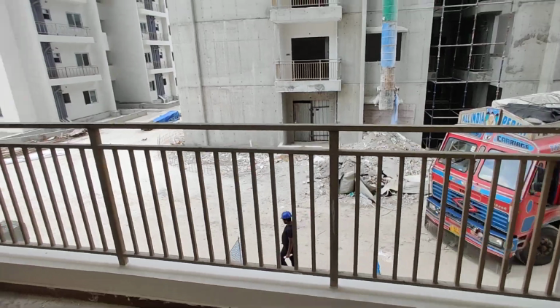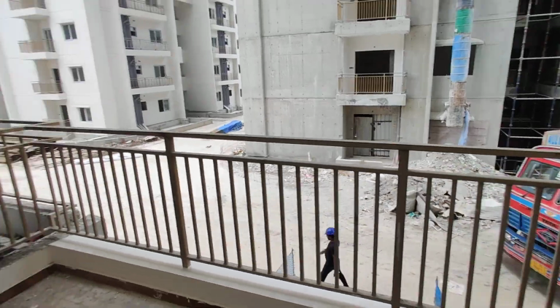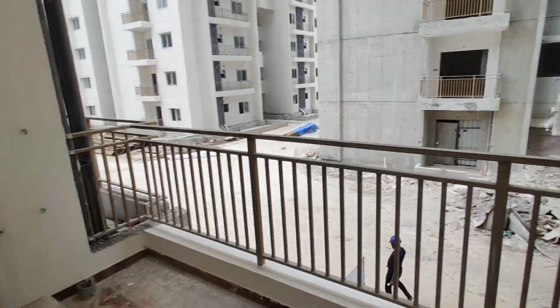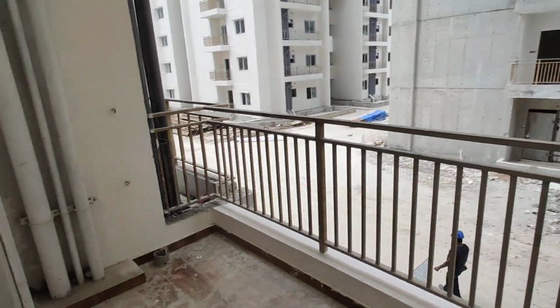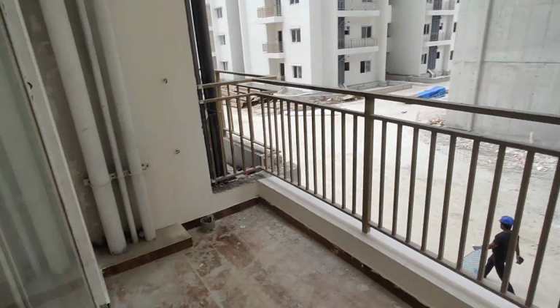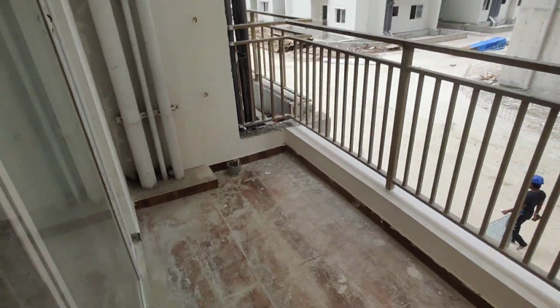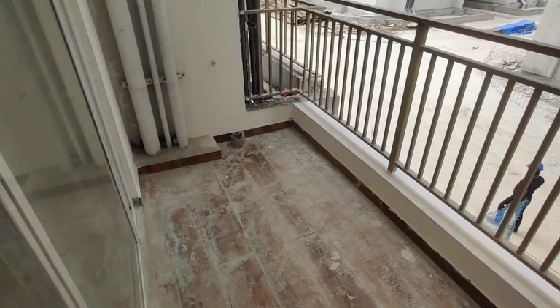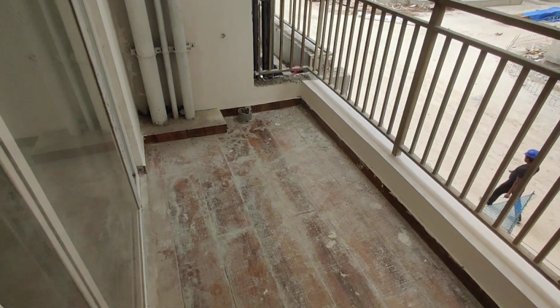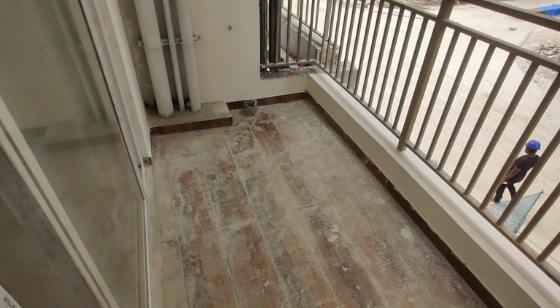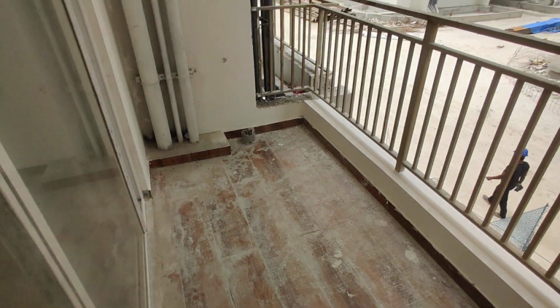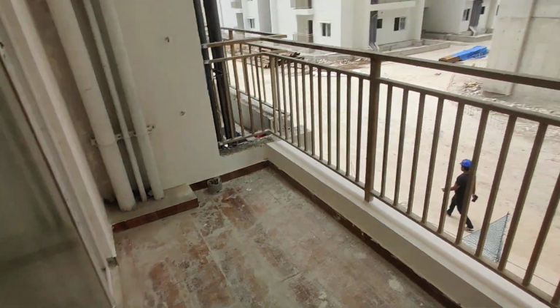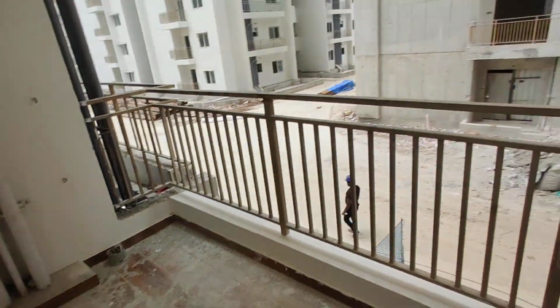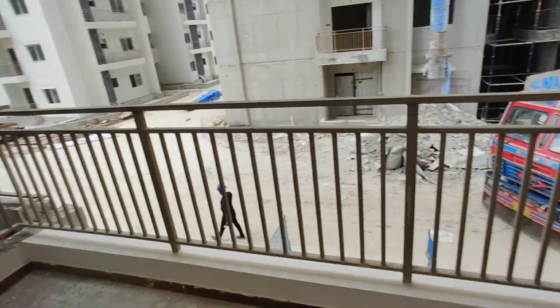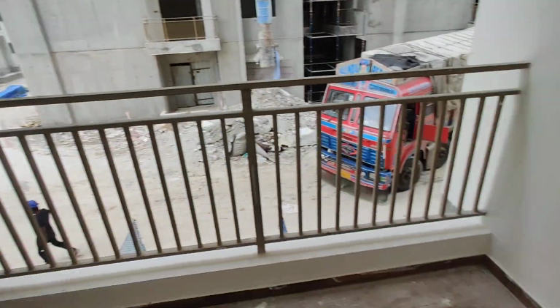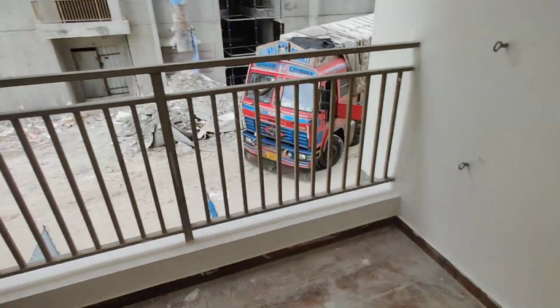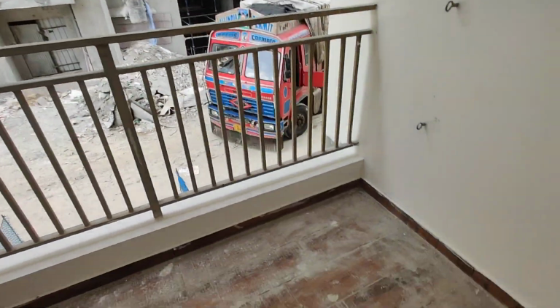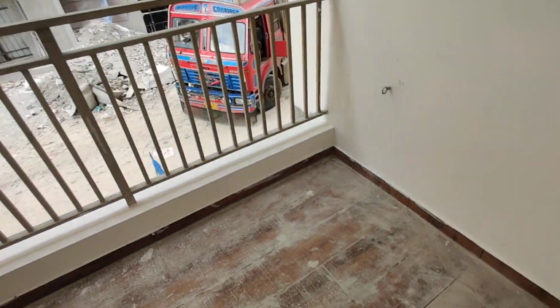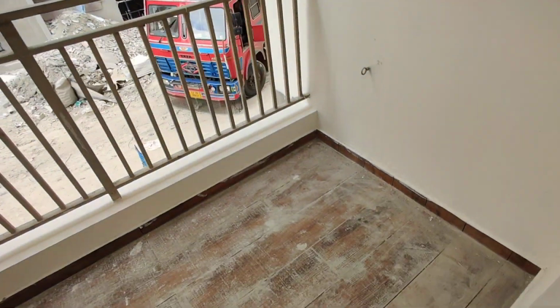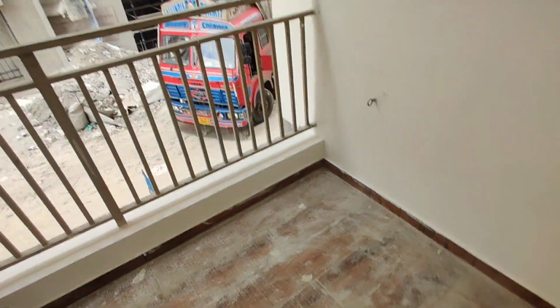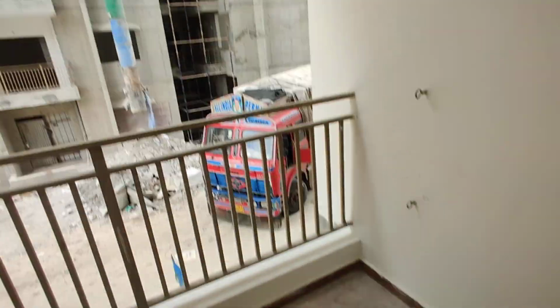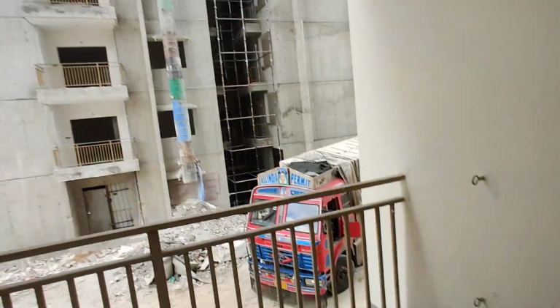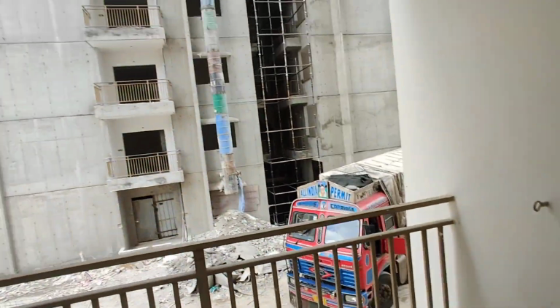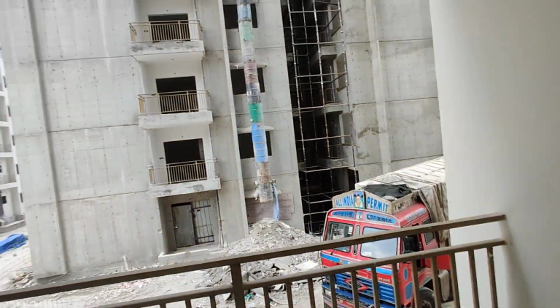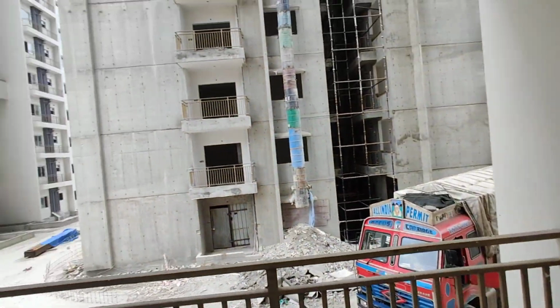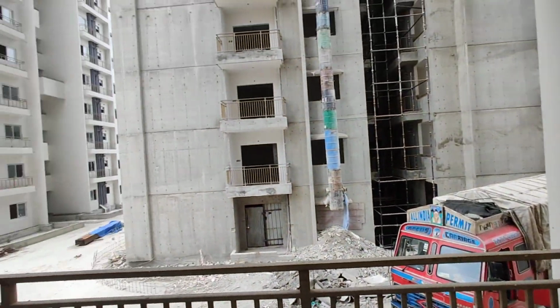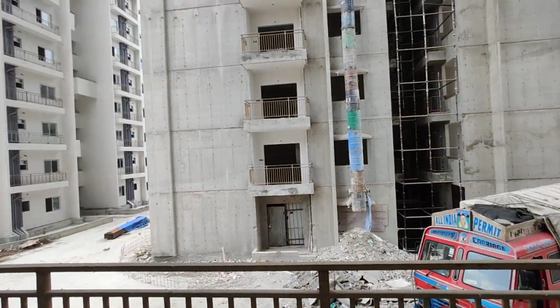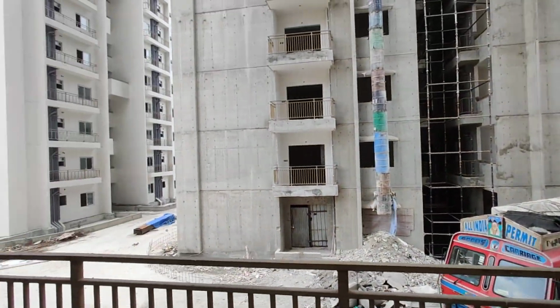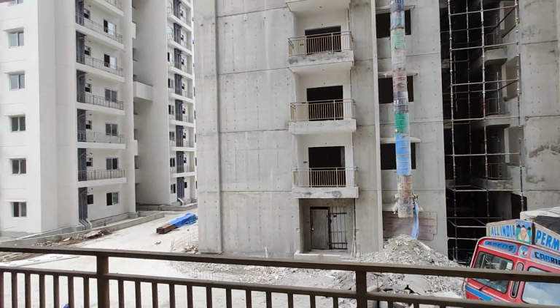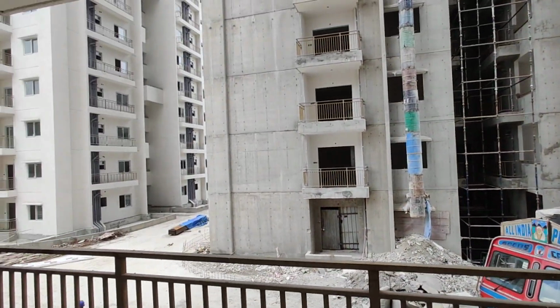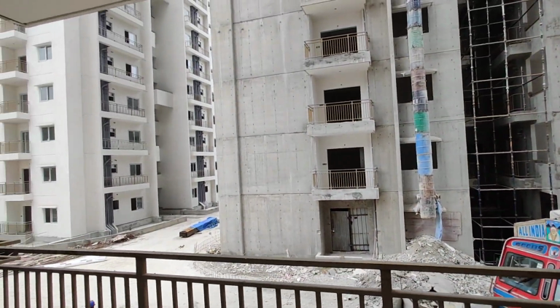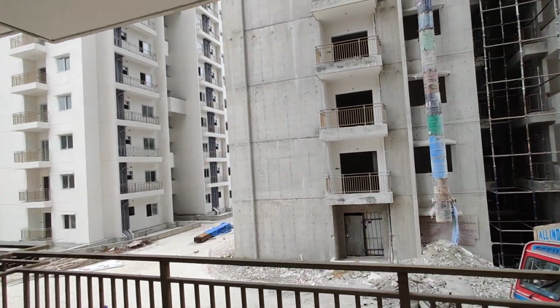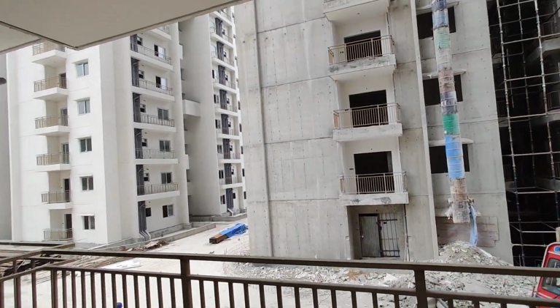This is the hall and this is the living area with attached balcony. This is the balcony. This is a MyWon Technology construction.